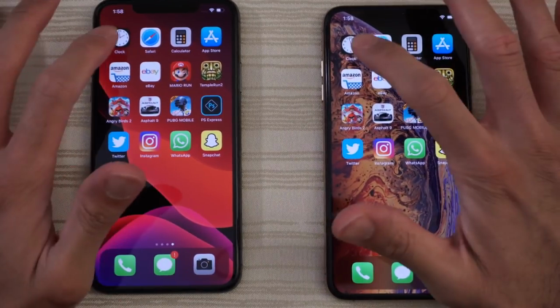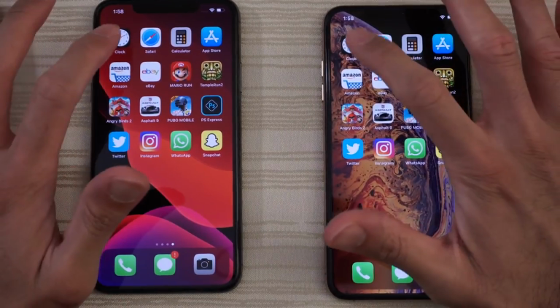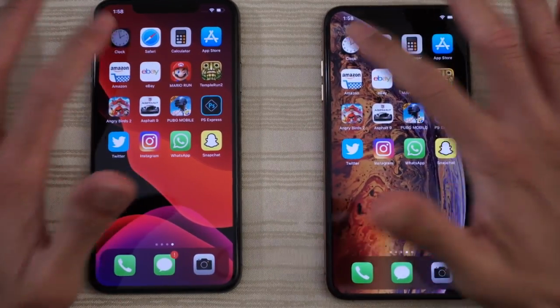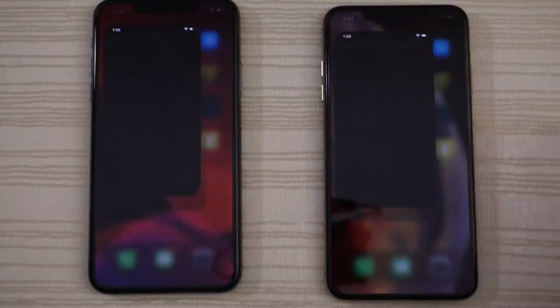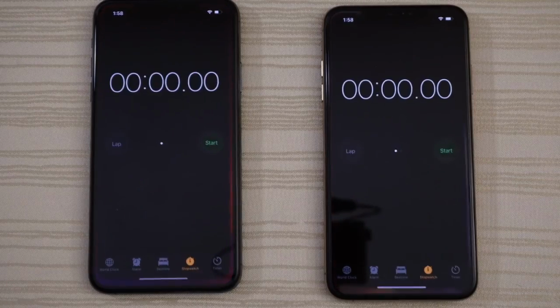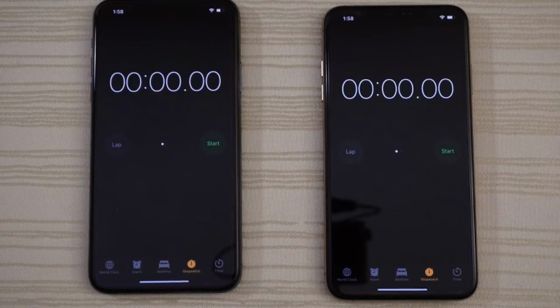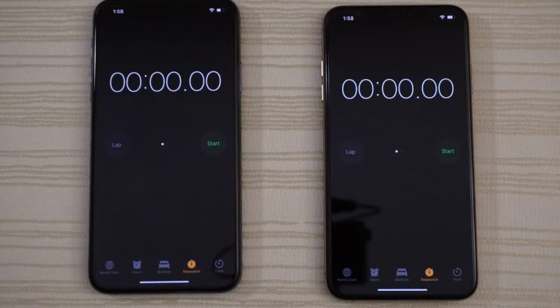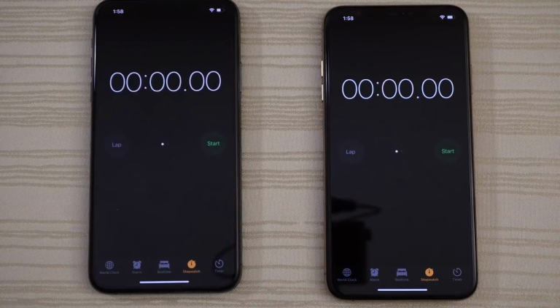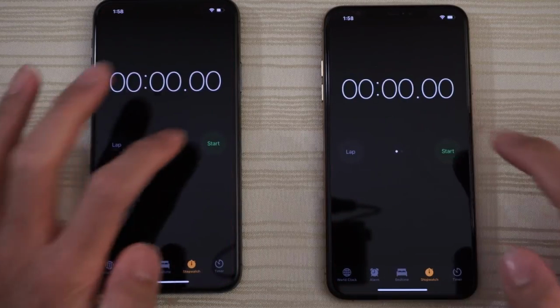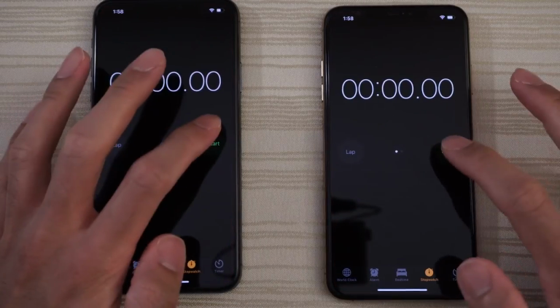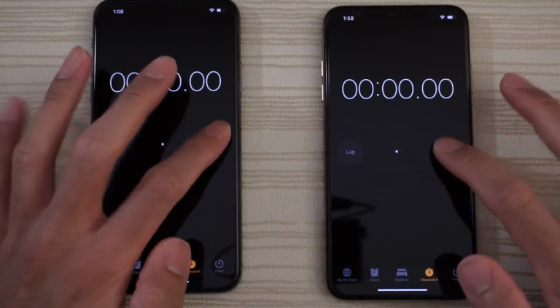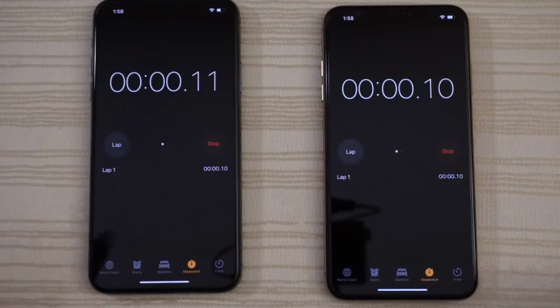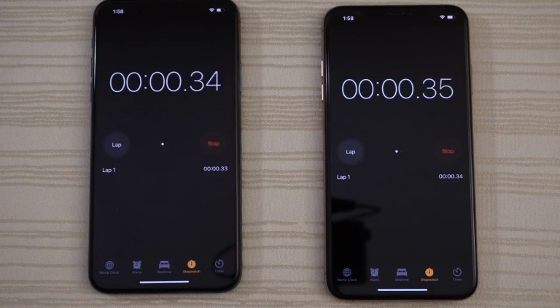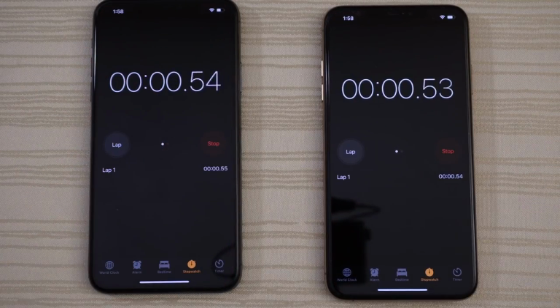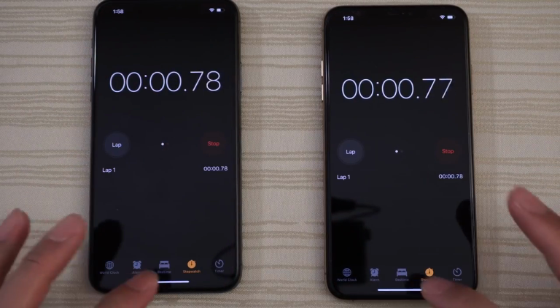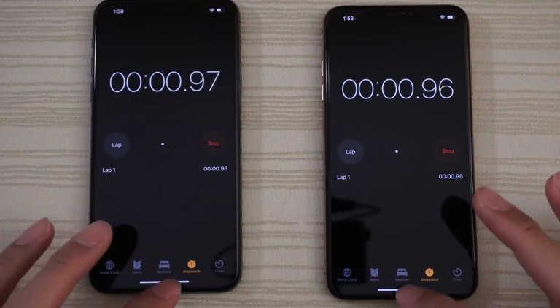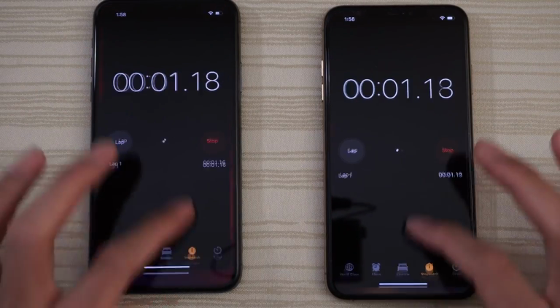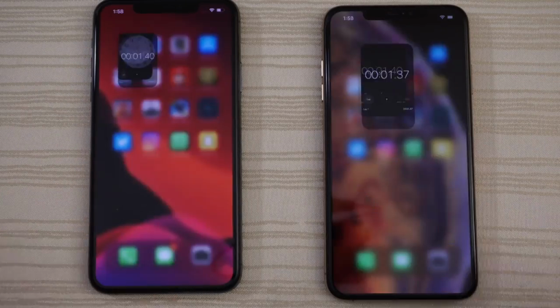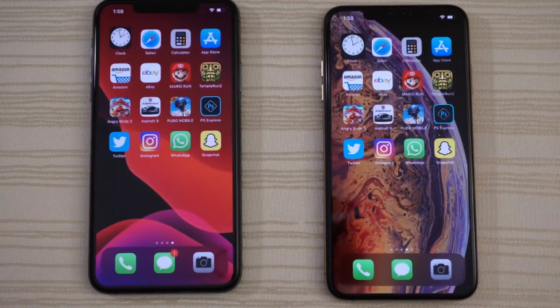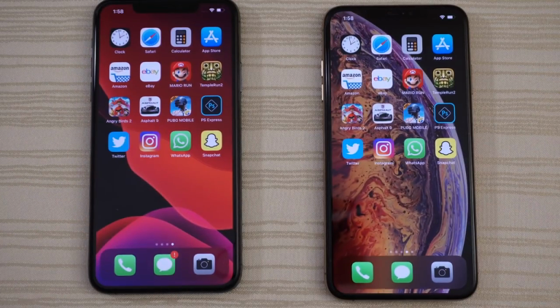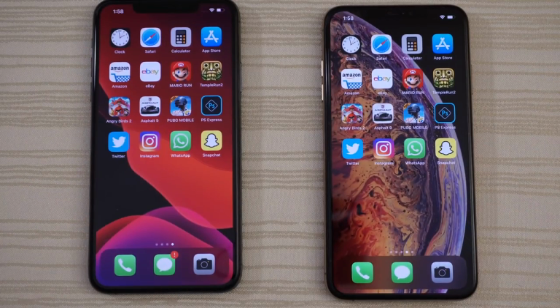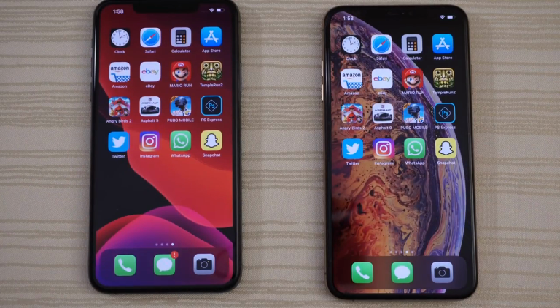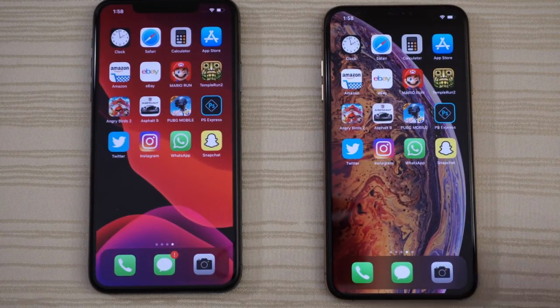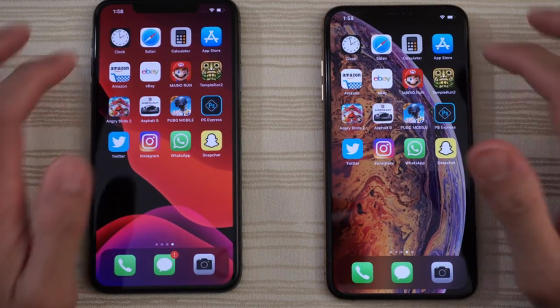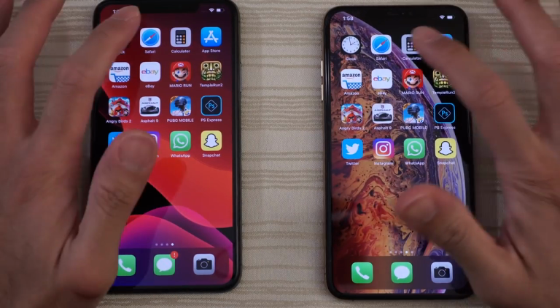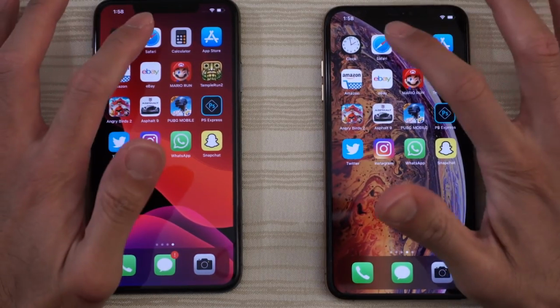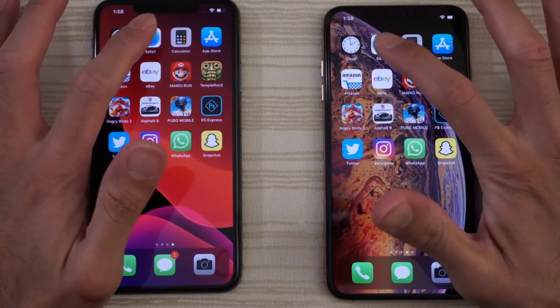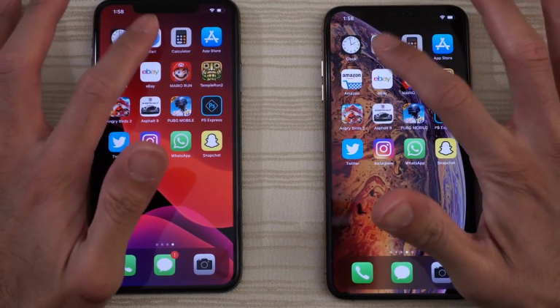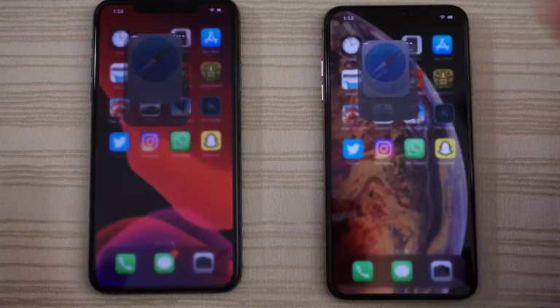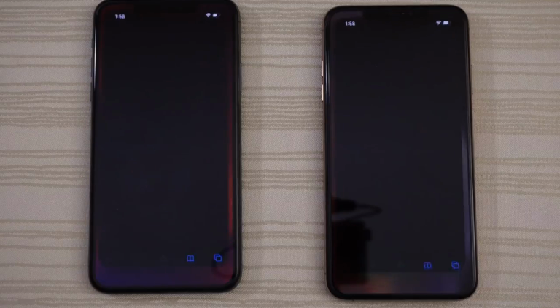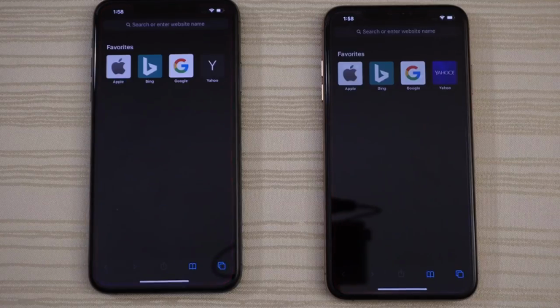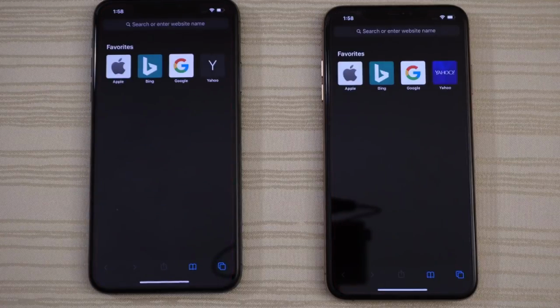We'll test out the Clock — start the stopwatch and leave it there. Let's go to Safari right now.